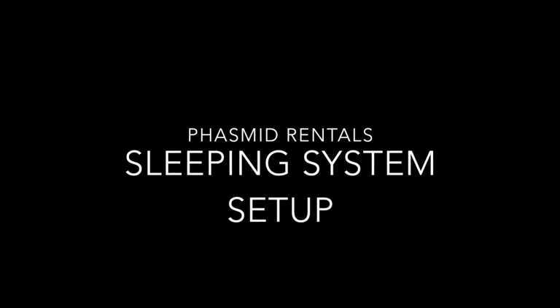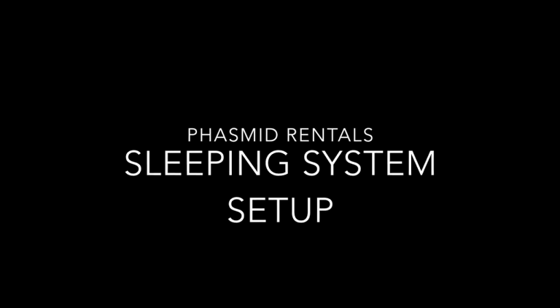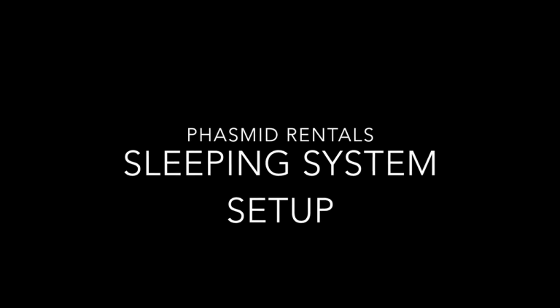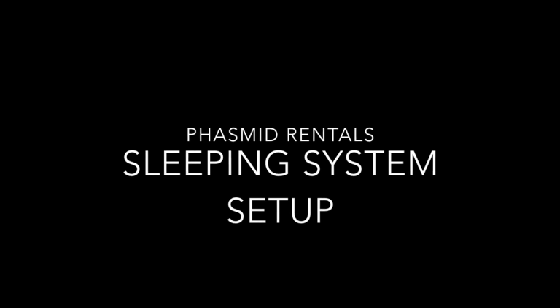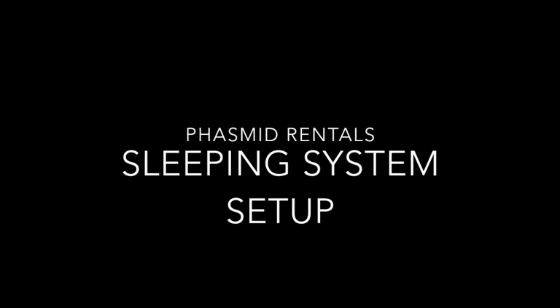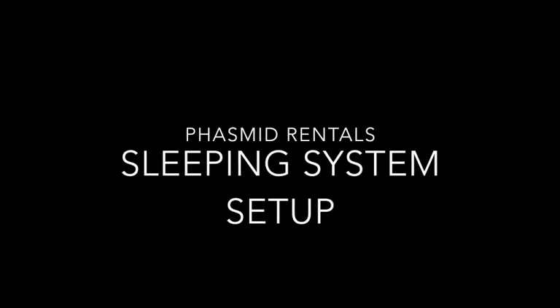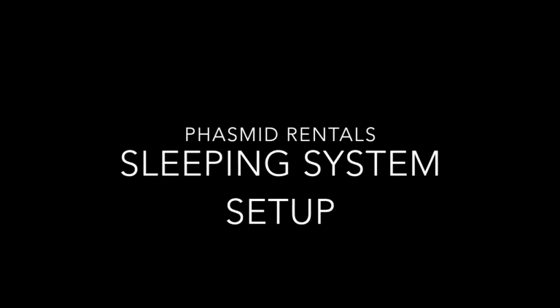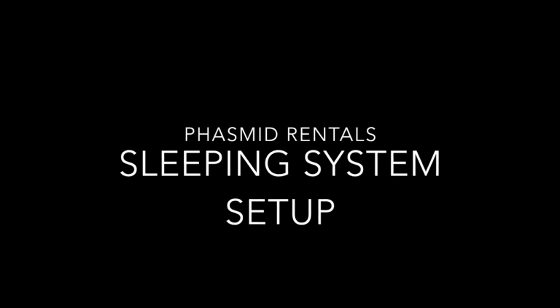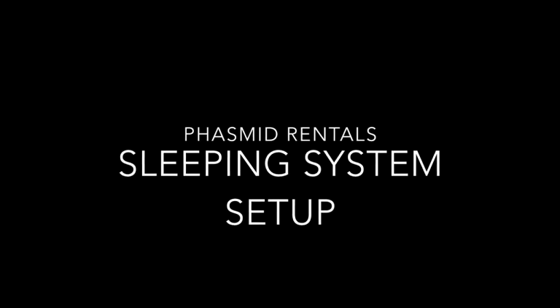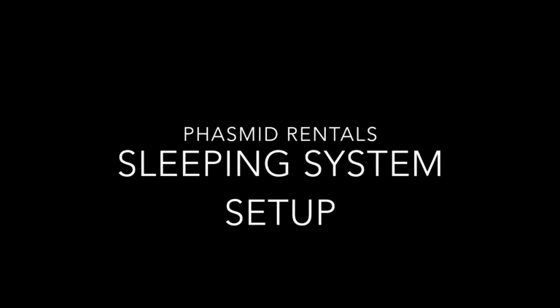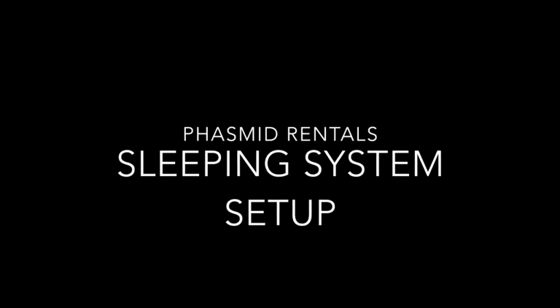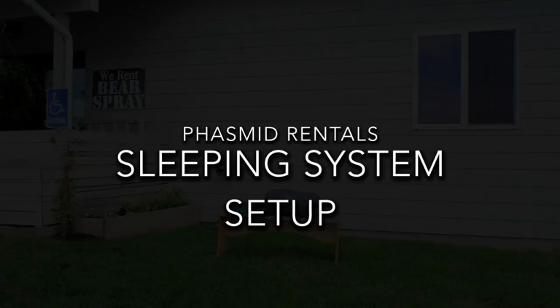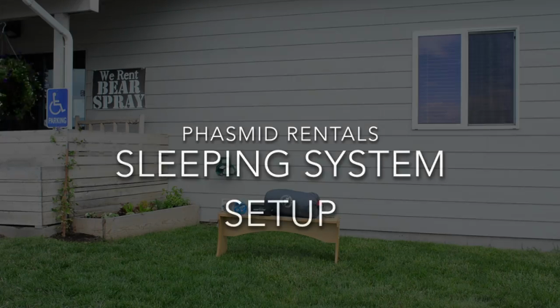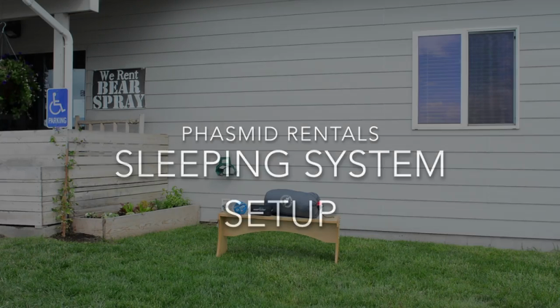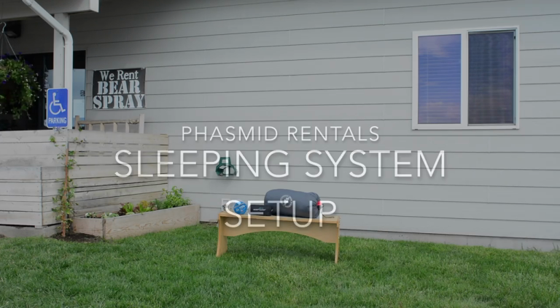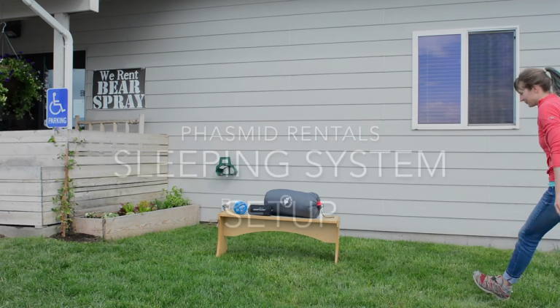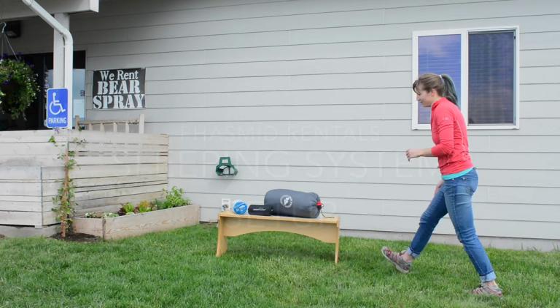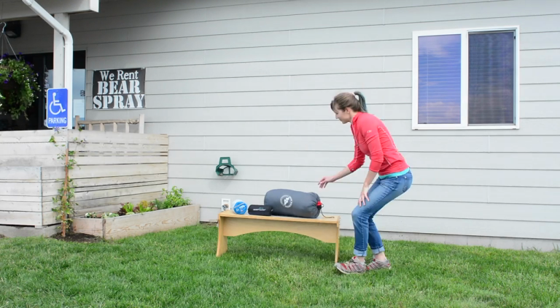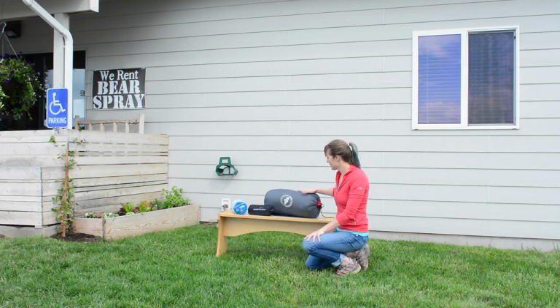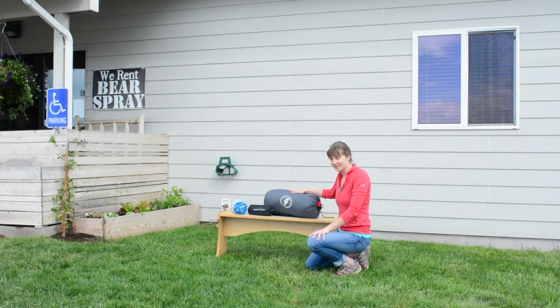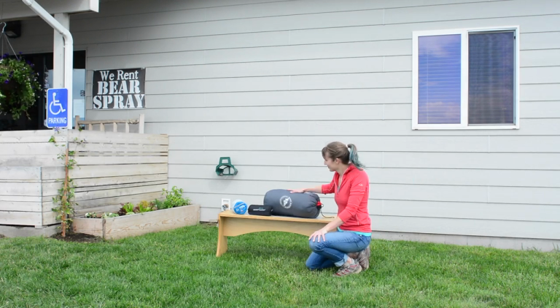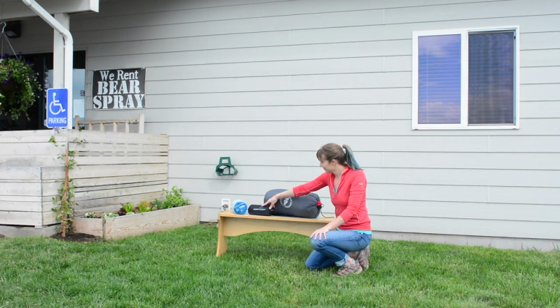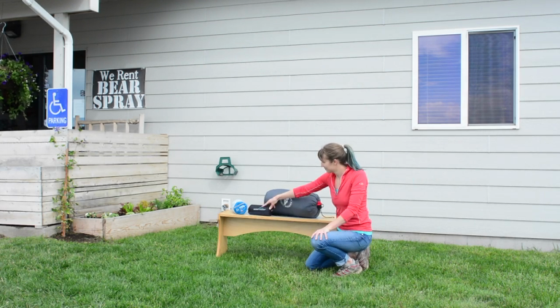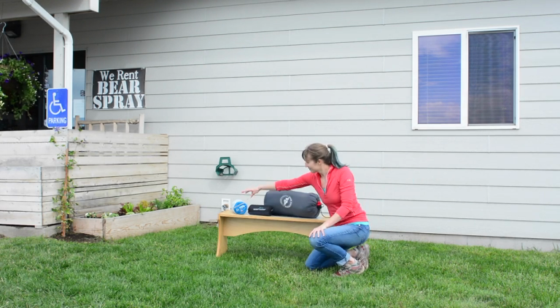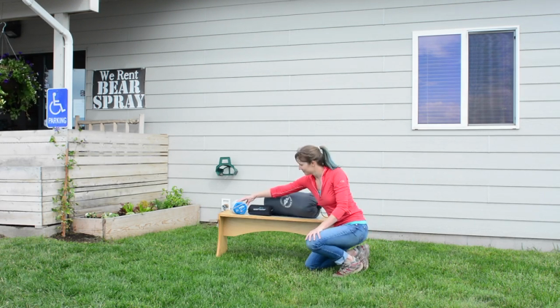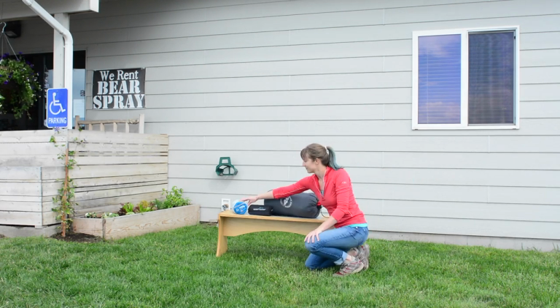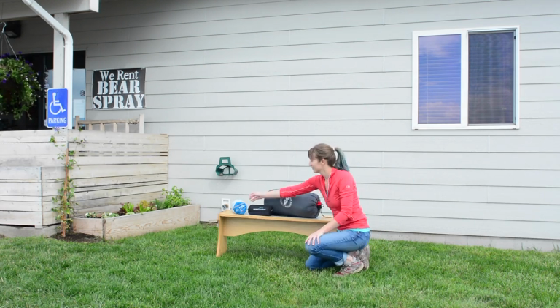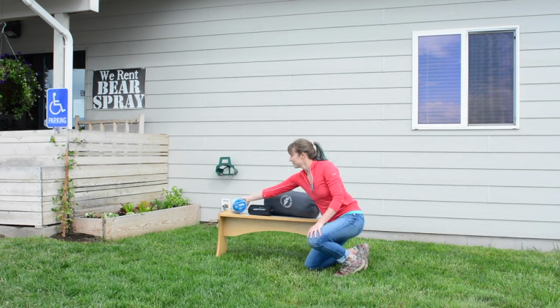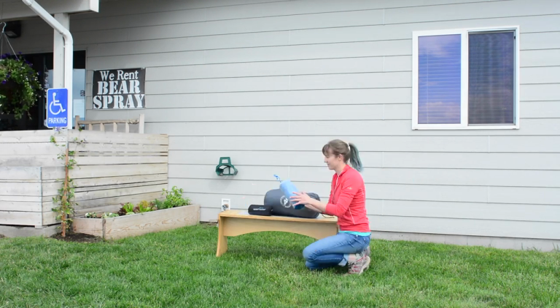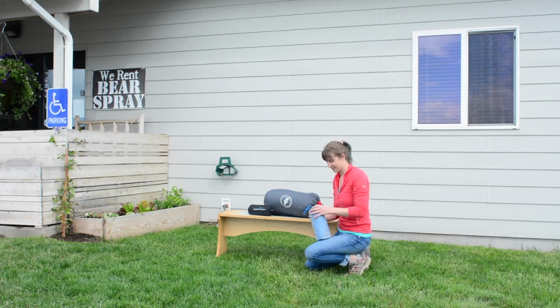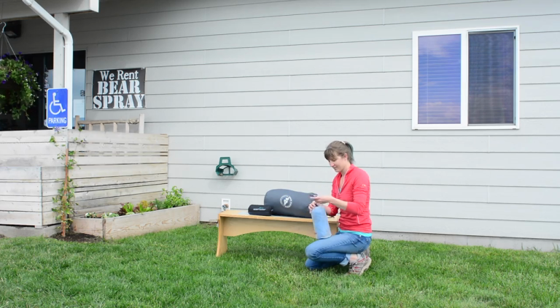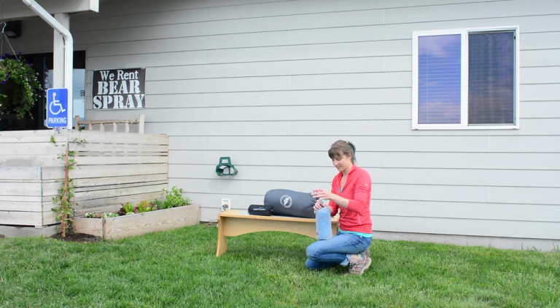Sleeping System Setup: the Big Agnes Sleeping Bag, Liner, and Sleeping Pad.